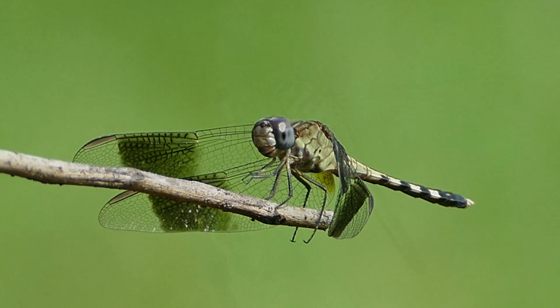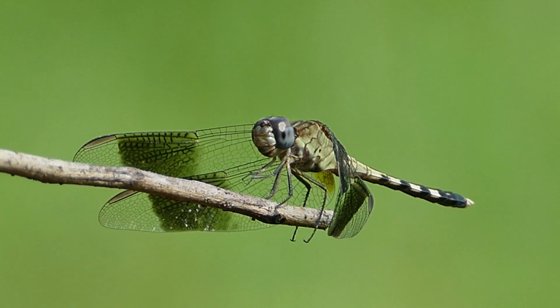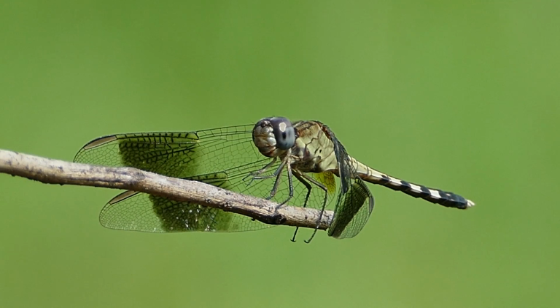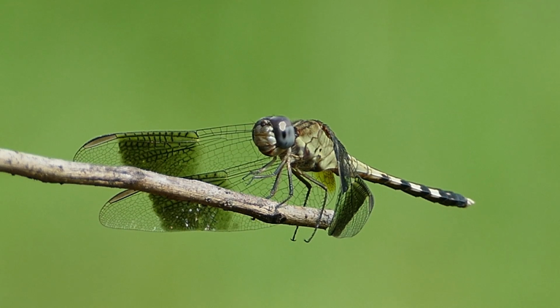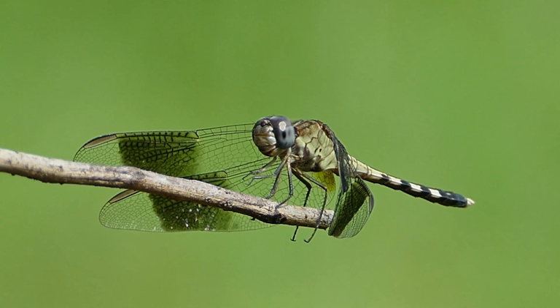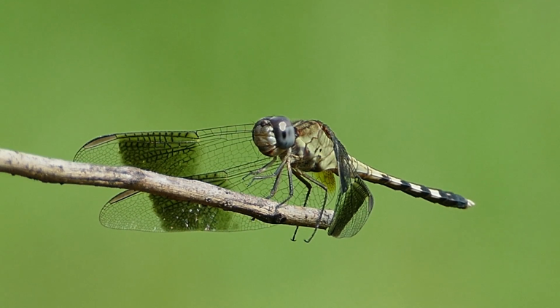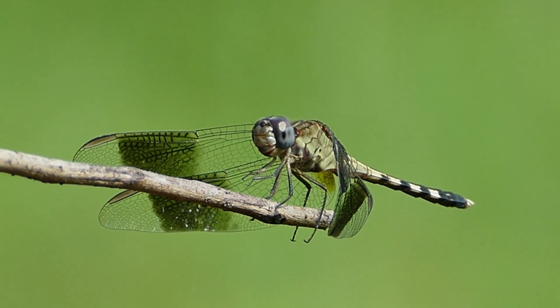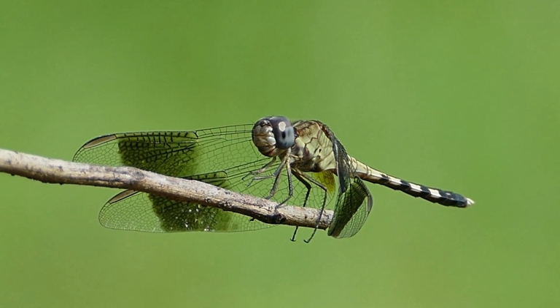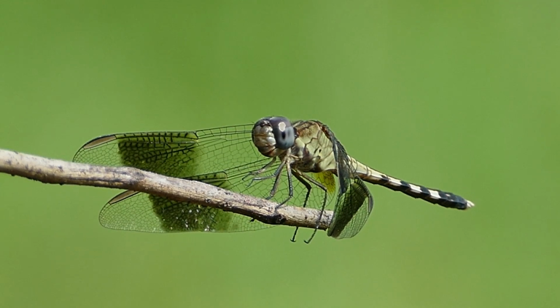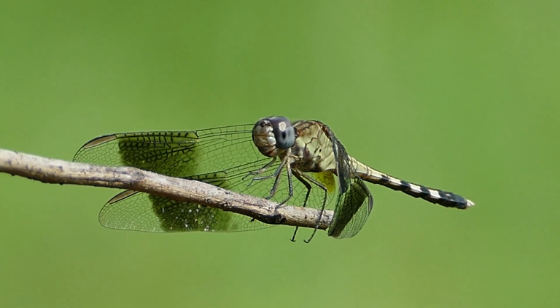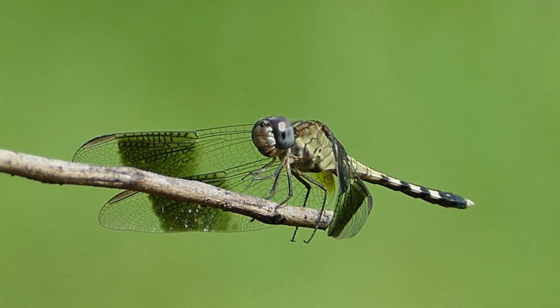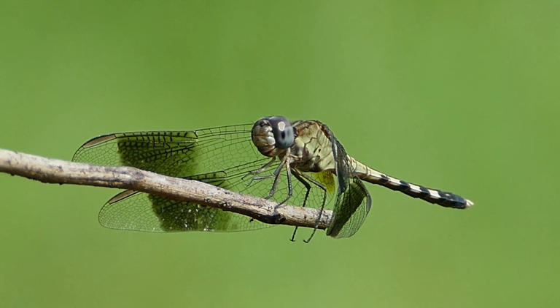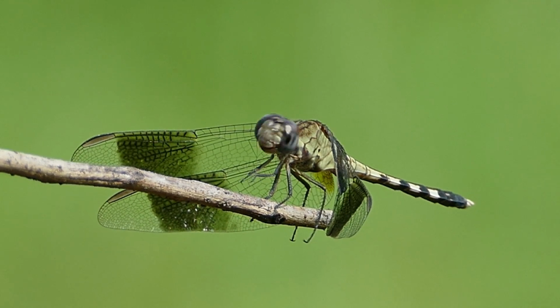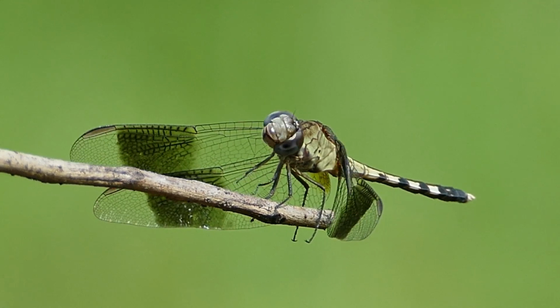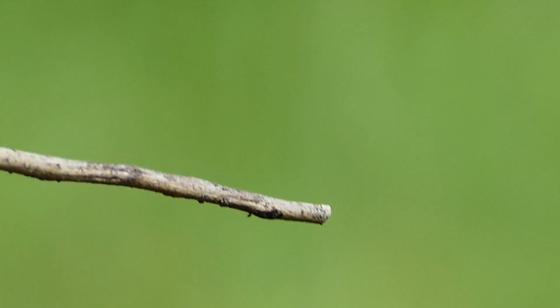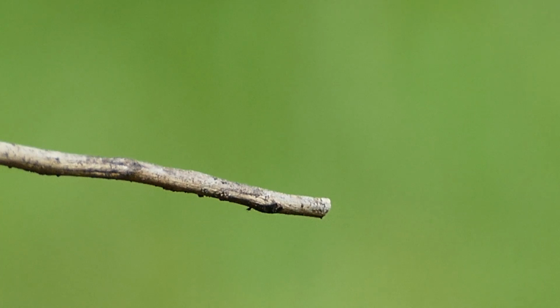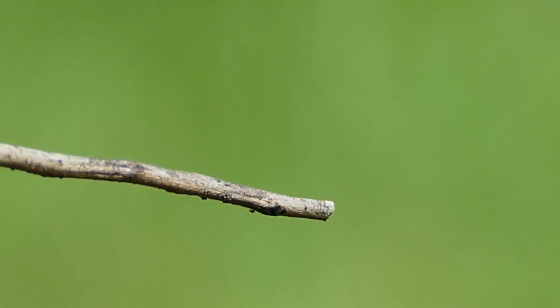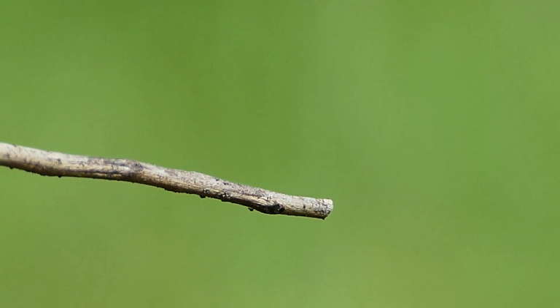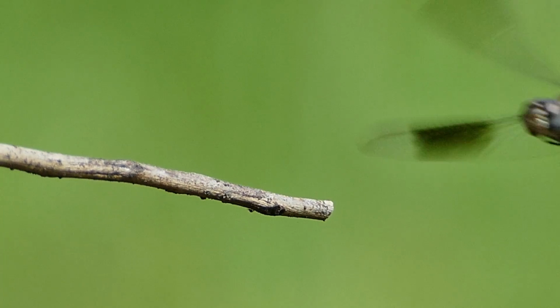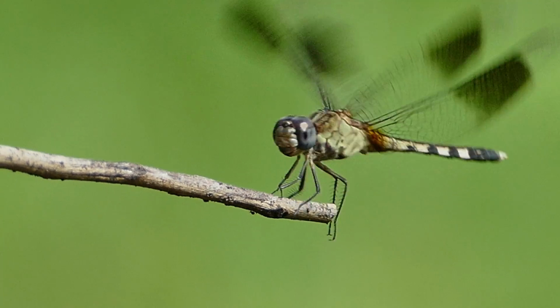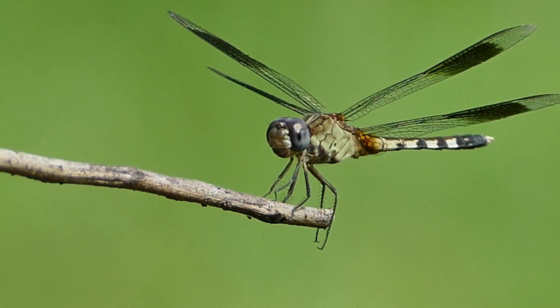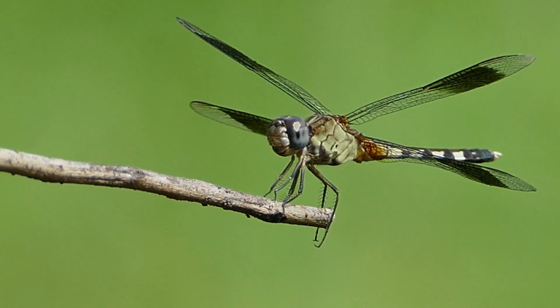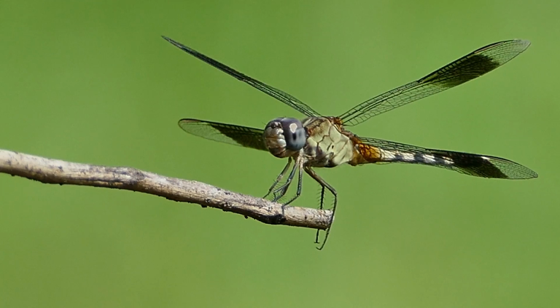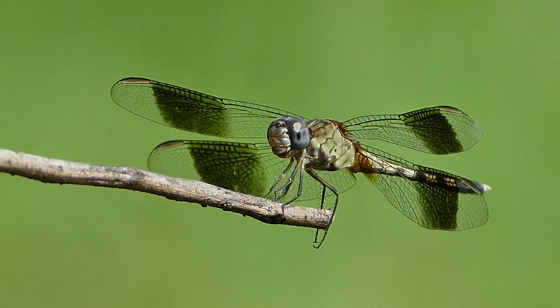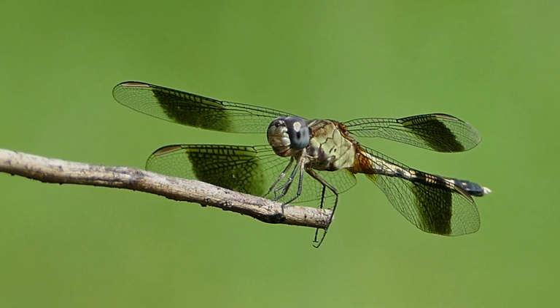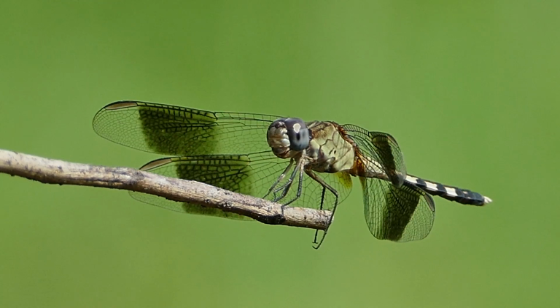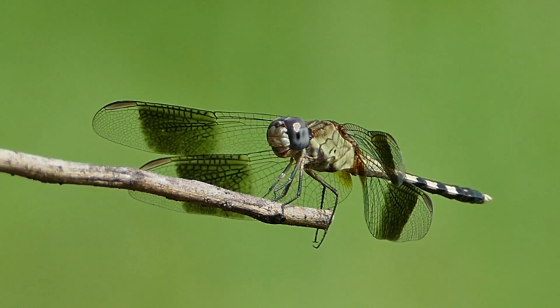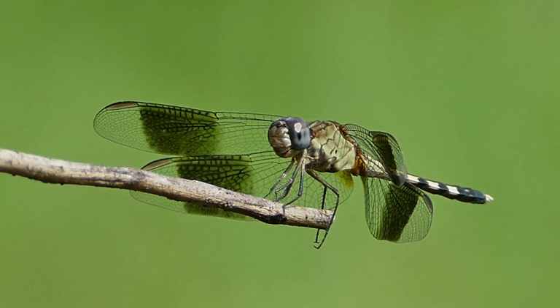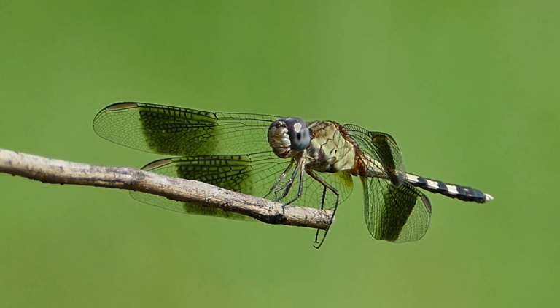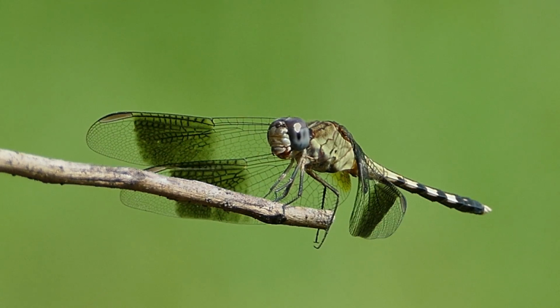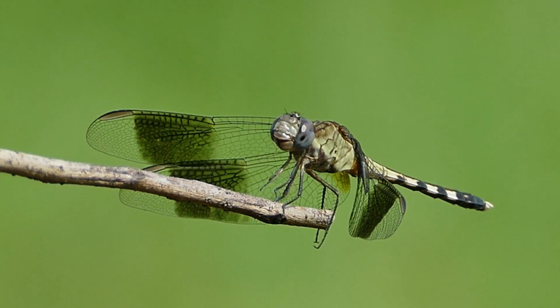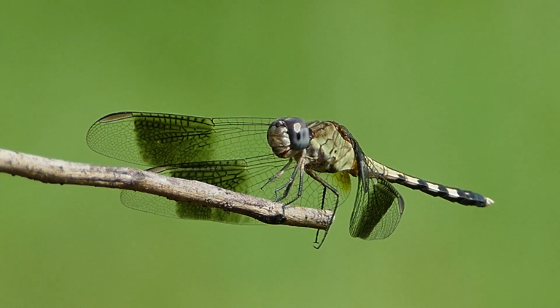This dragonfly is perched on a twig tracking insects. It flies up to intercept them and then returns to eat its prey.